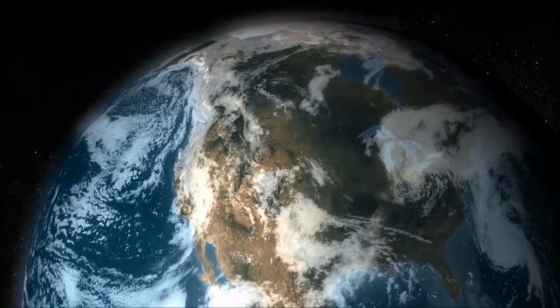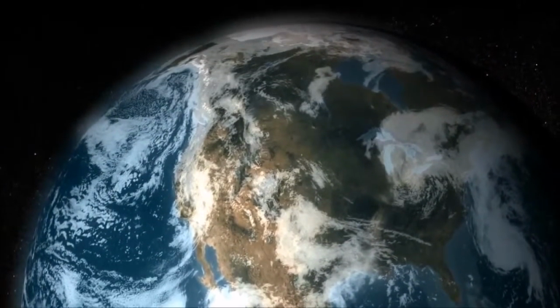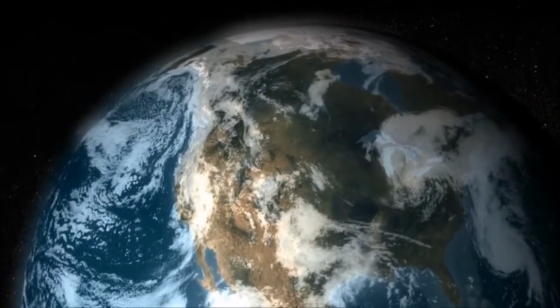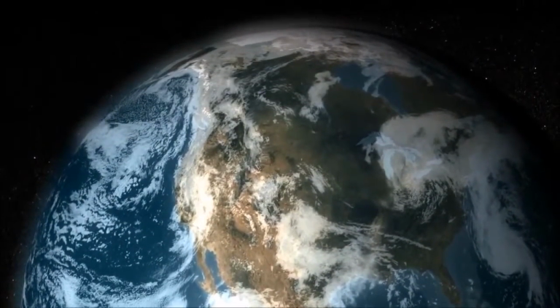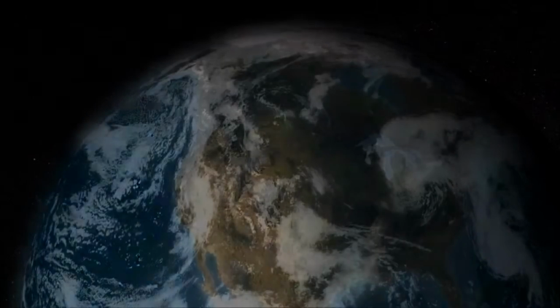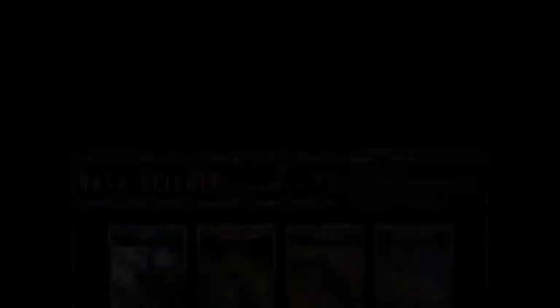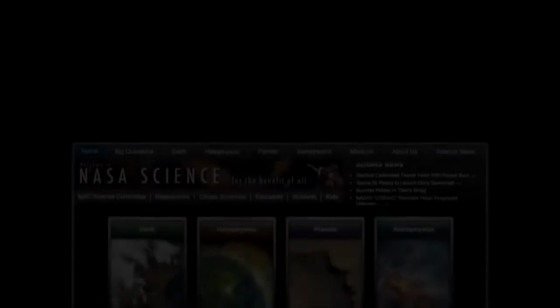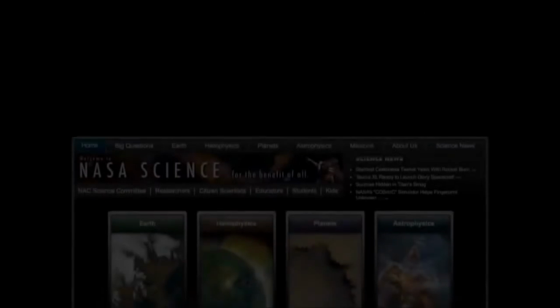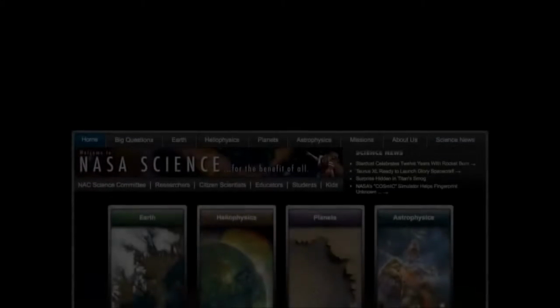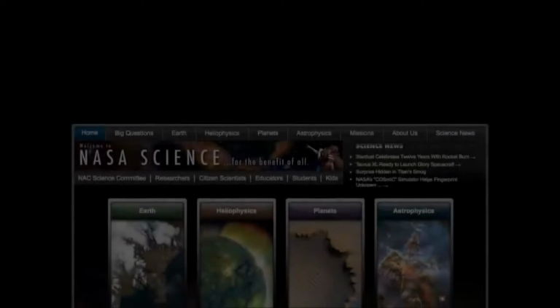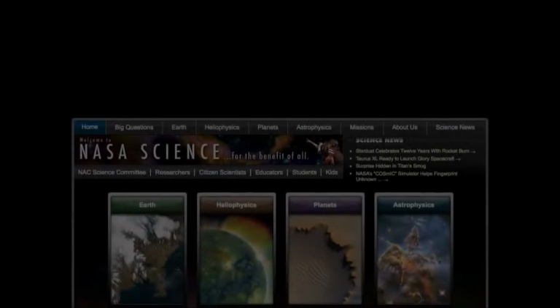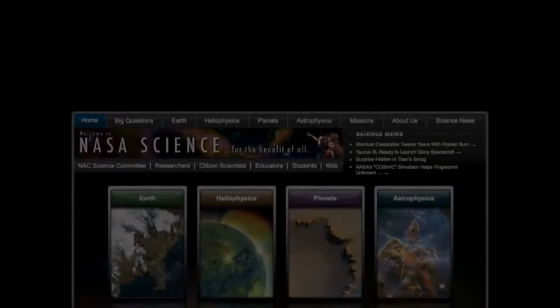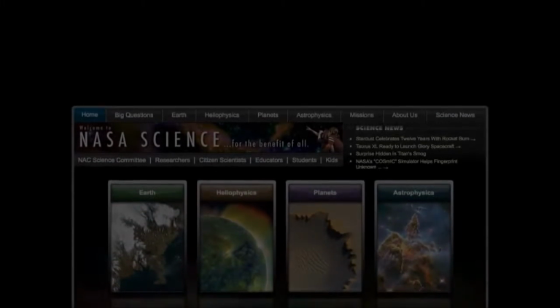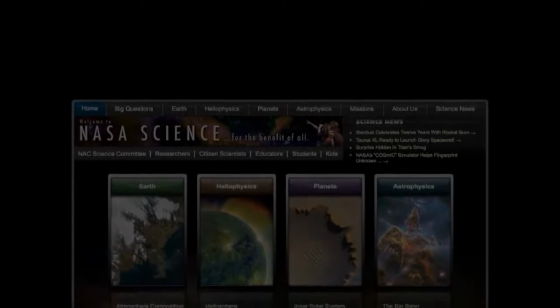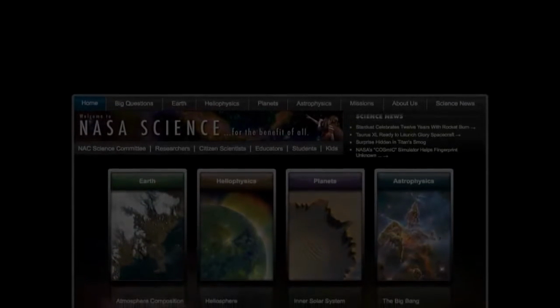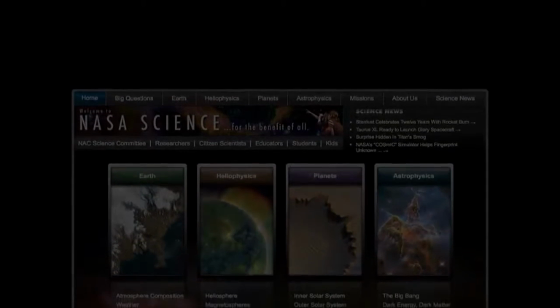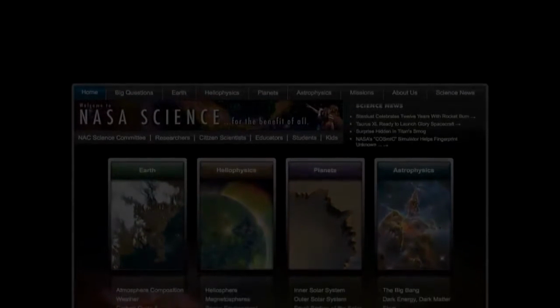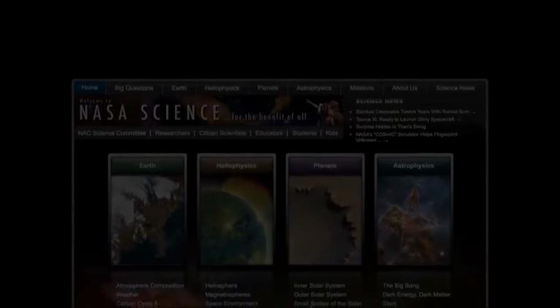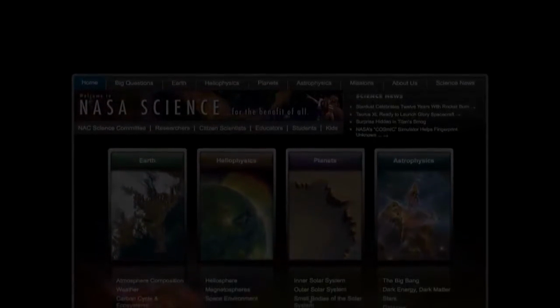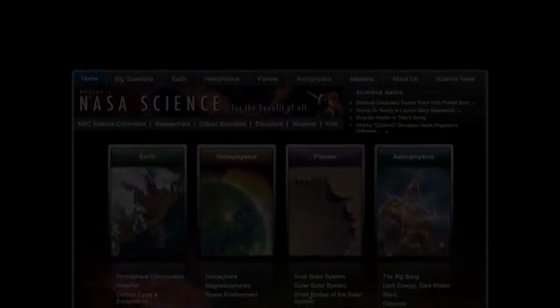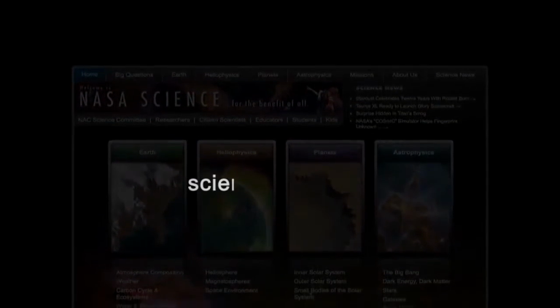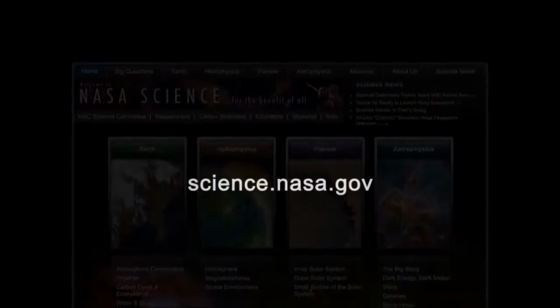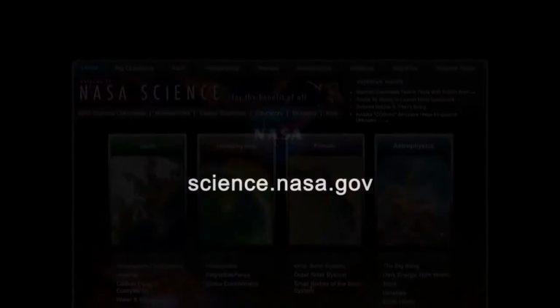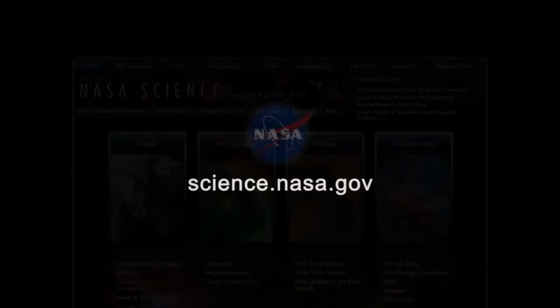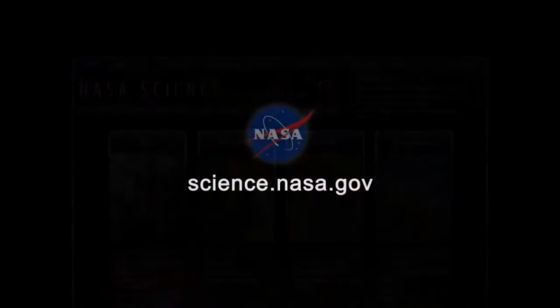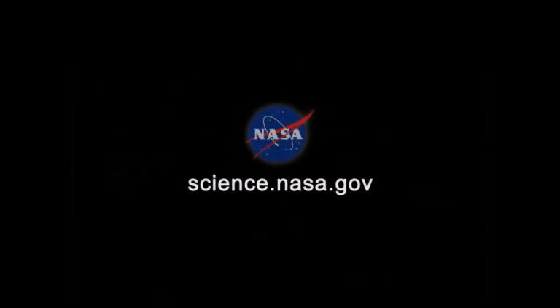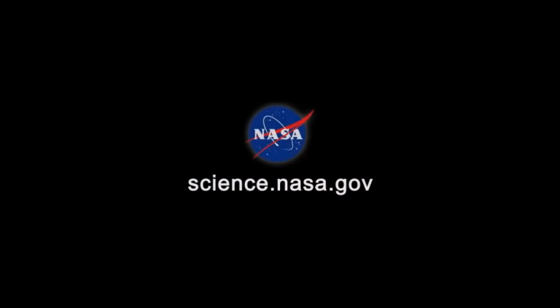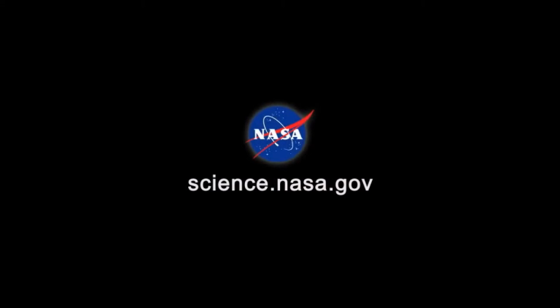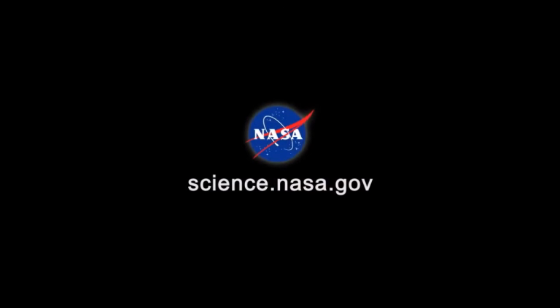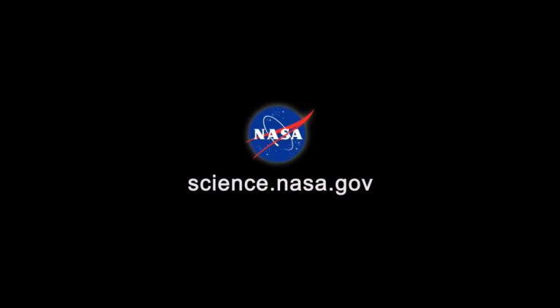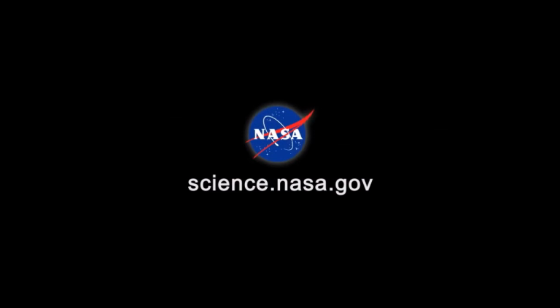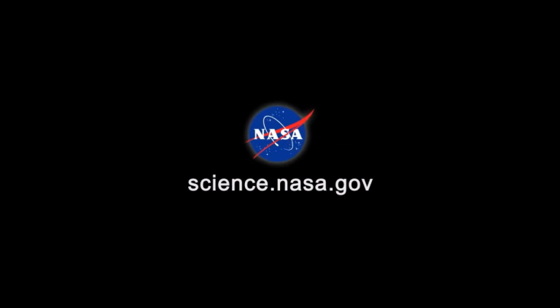For more news about dark and mysterious things in the skies of Earth, visit science.nasa.gov.